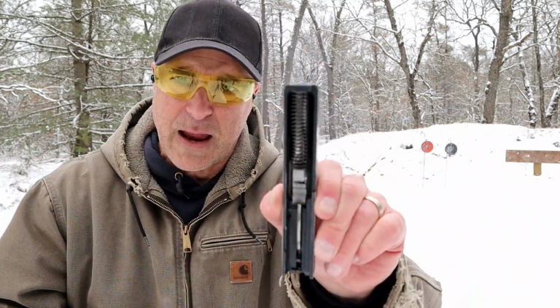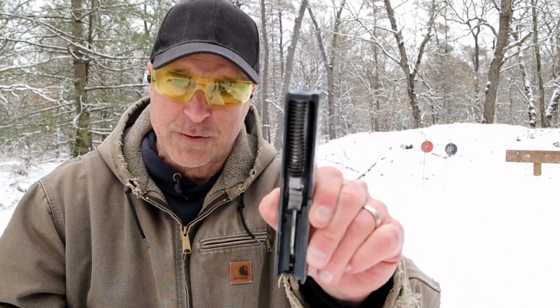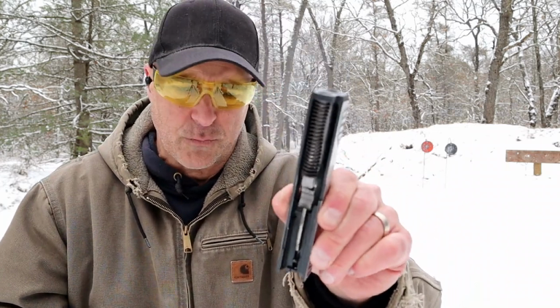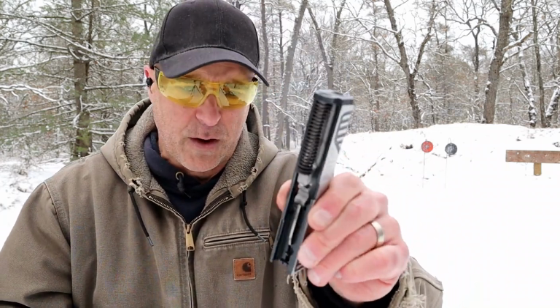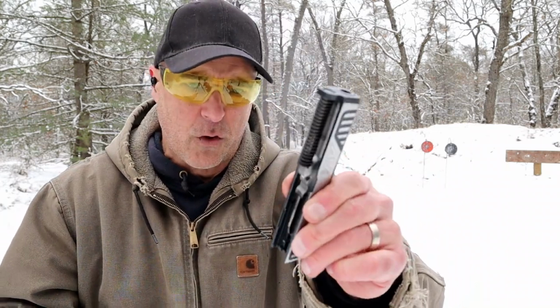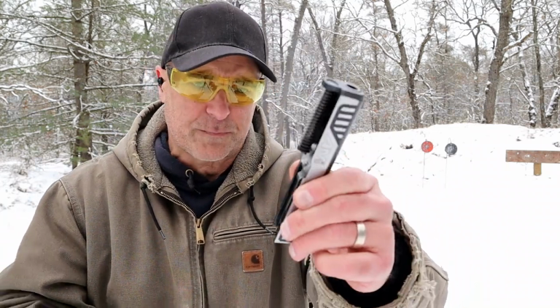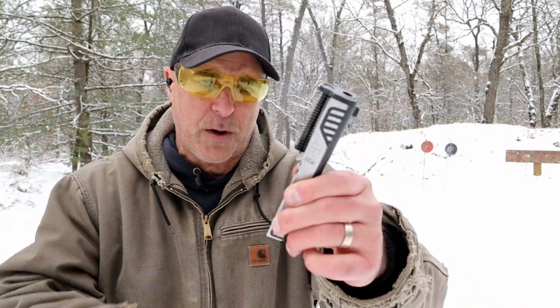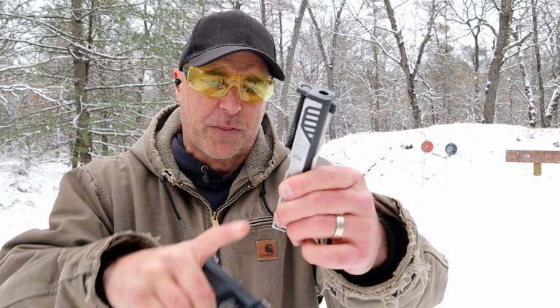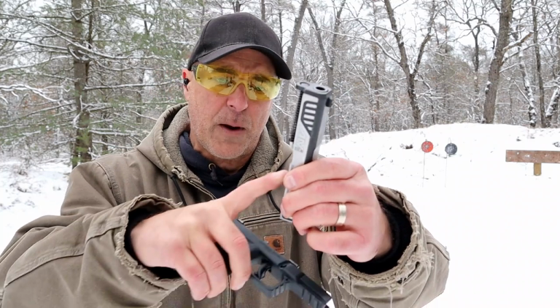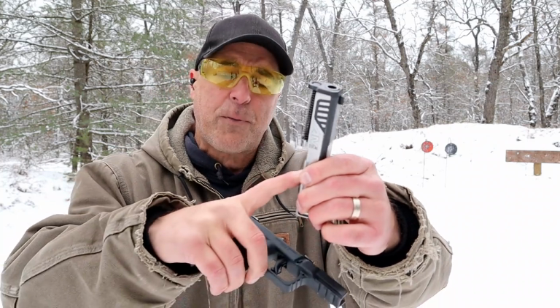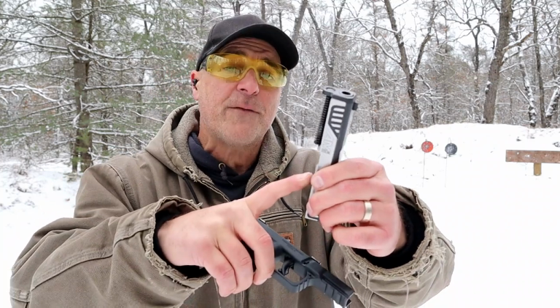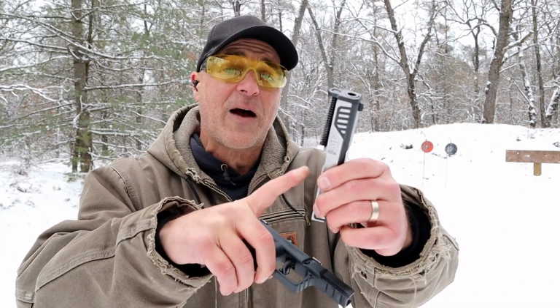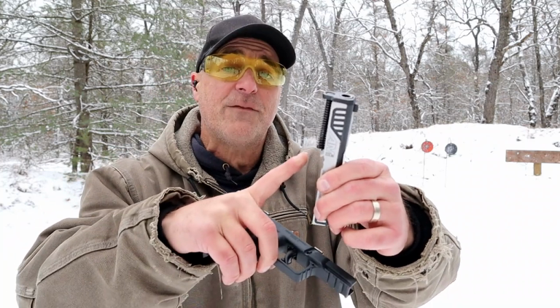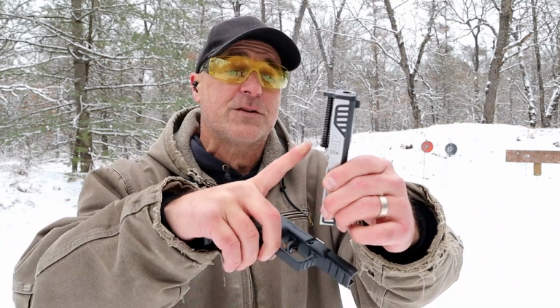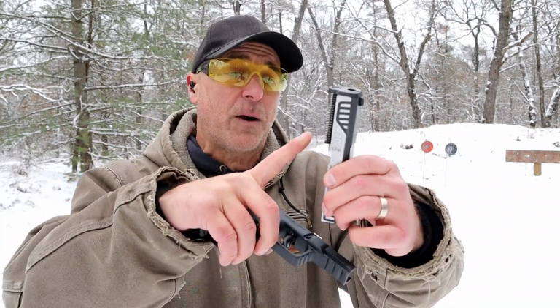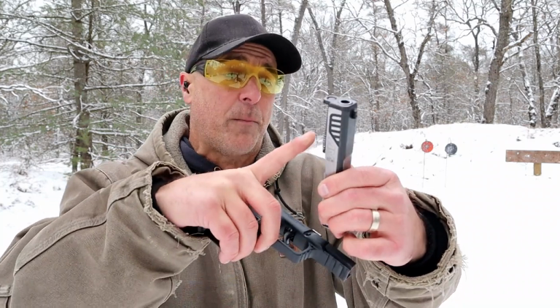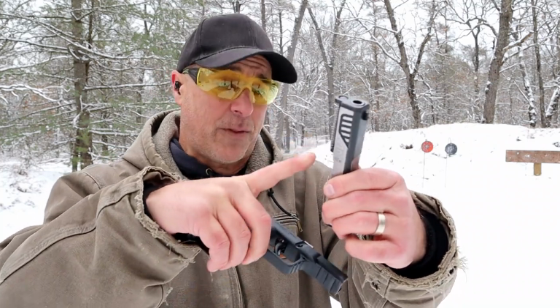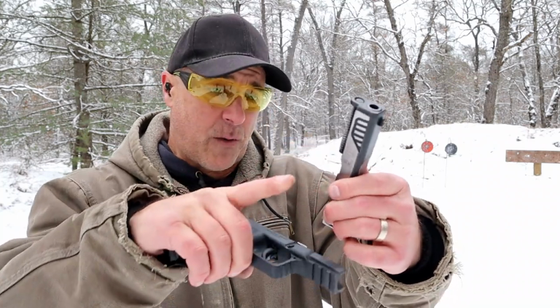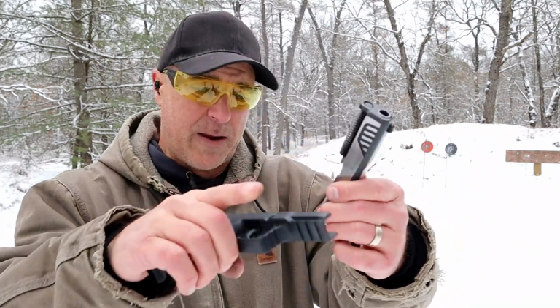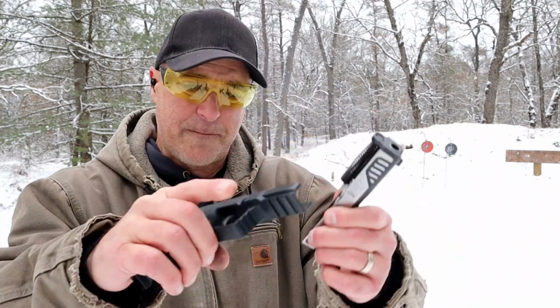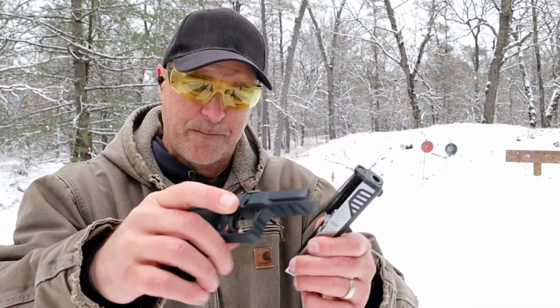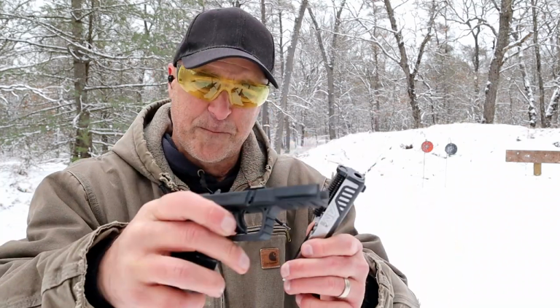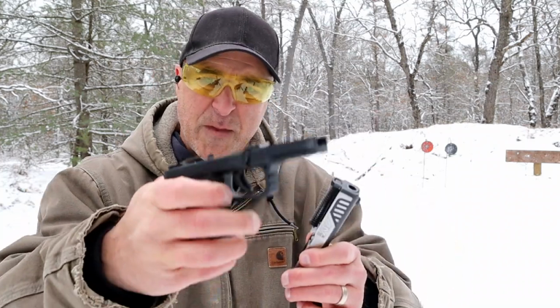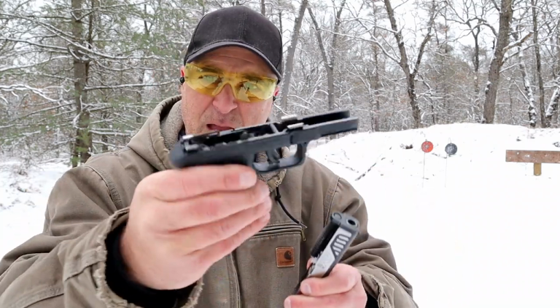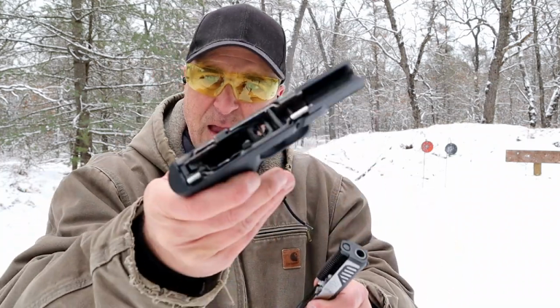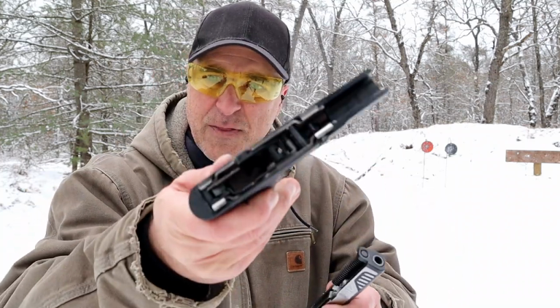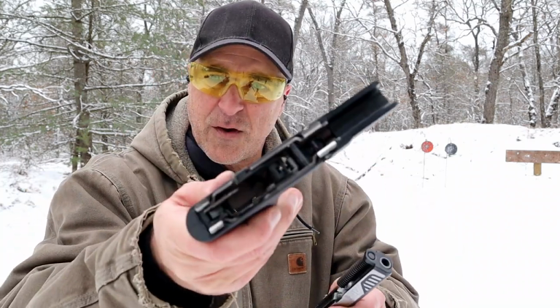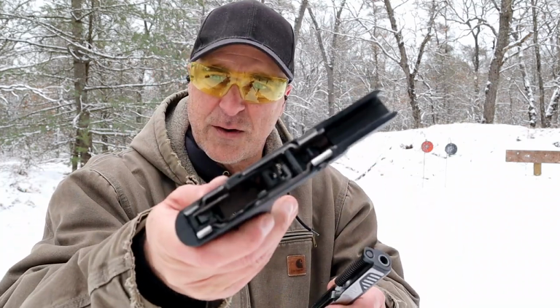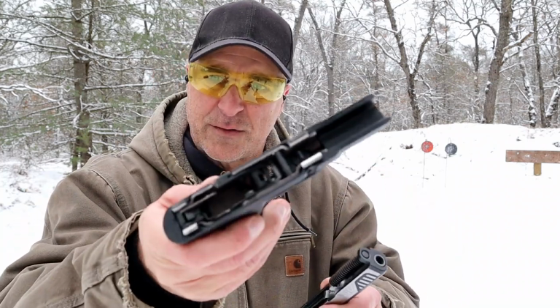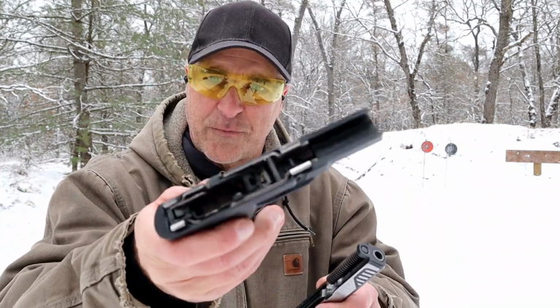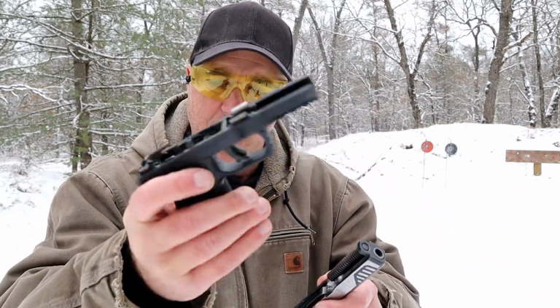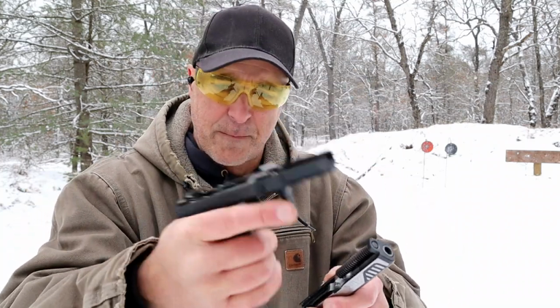Pull the trigger and off comes the slide. A captured recoil spring. 3.5 inch barrel, by the way. And there is the frame.